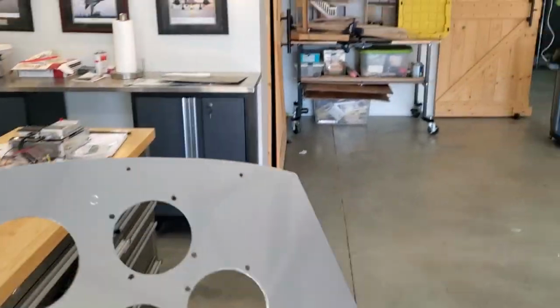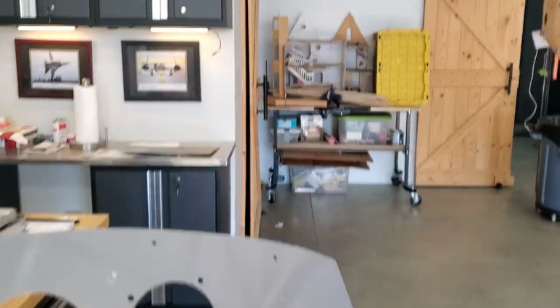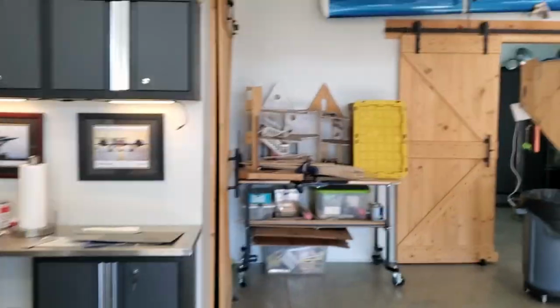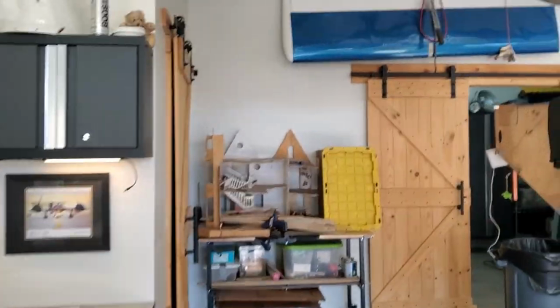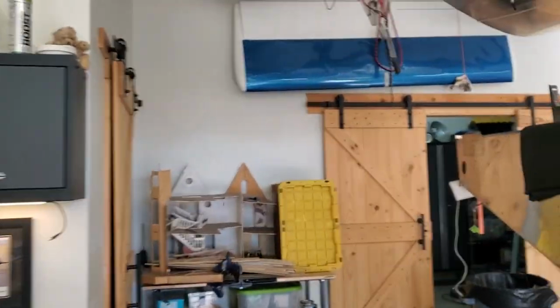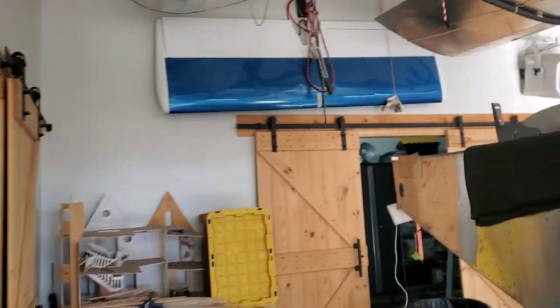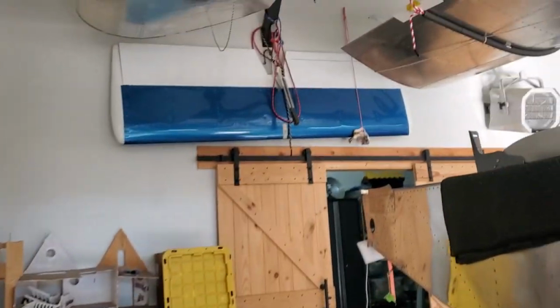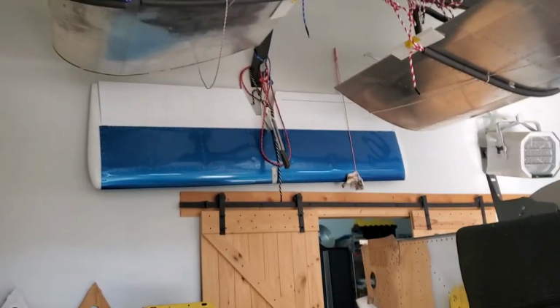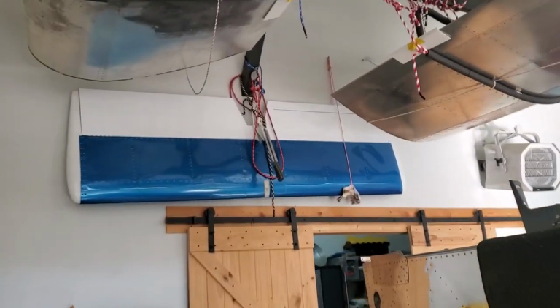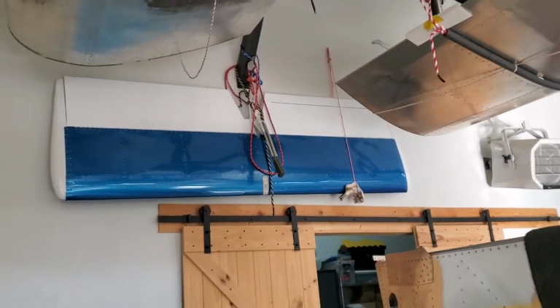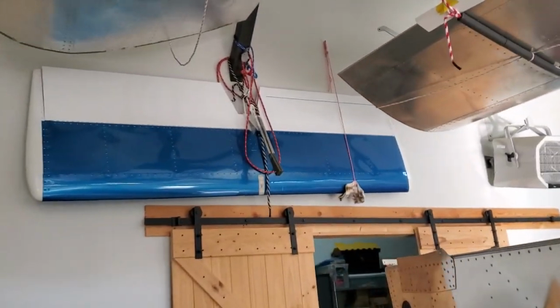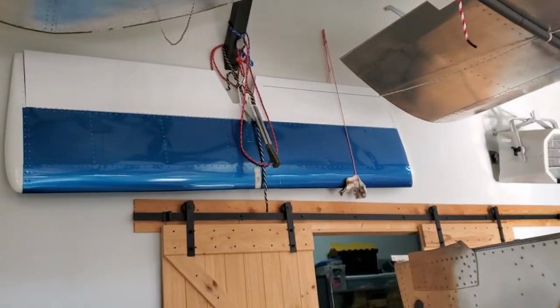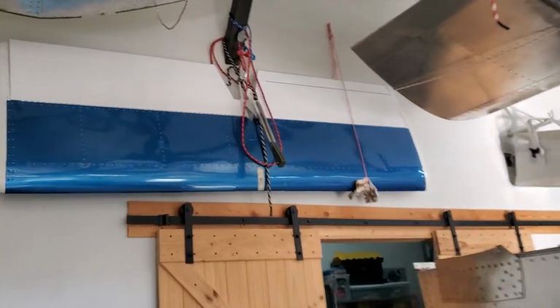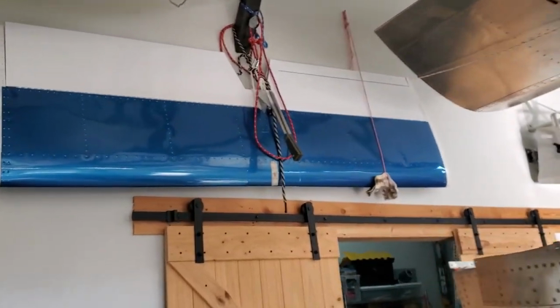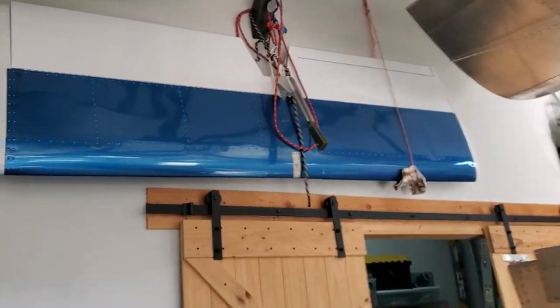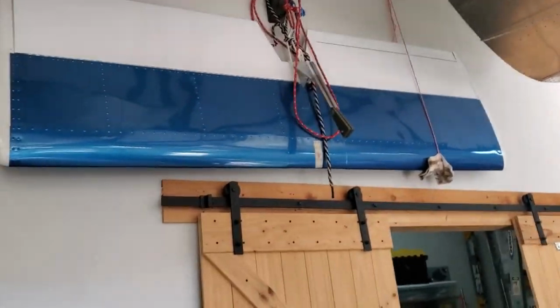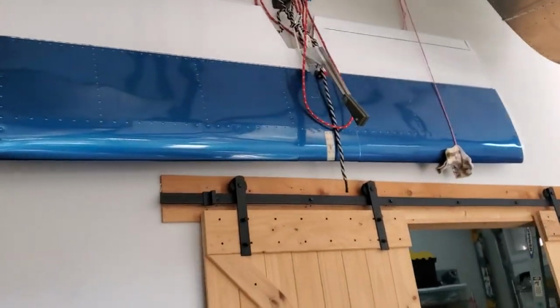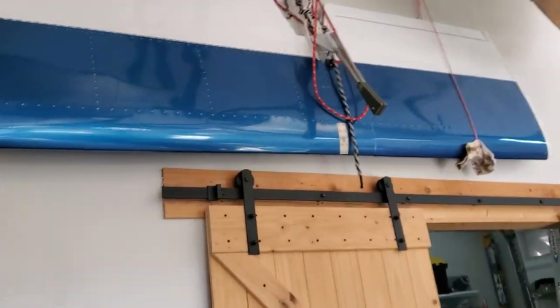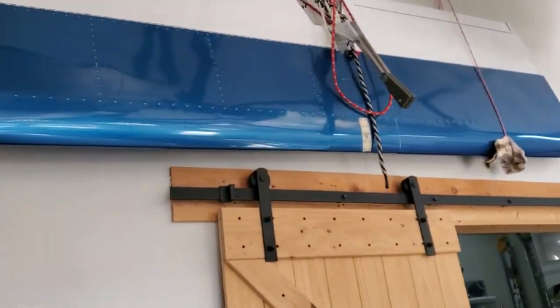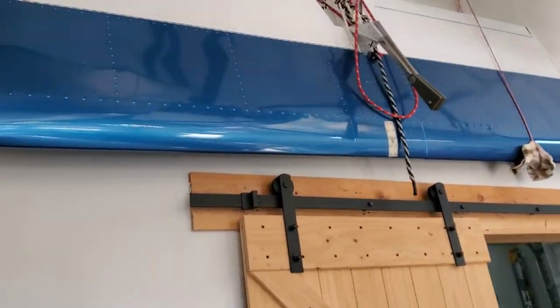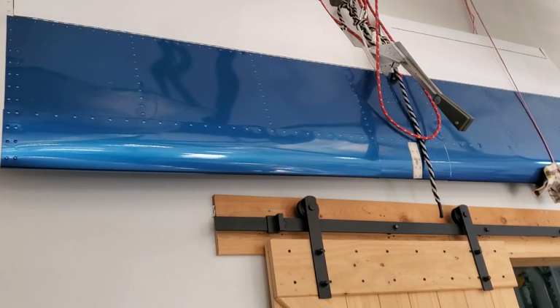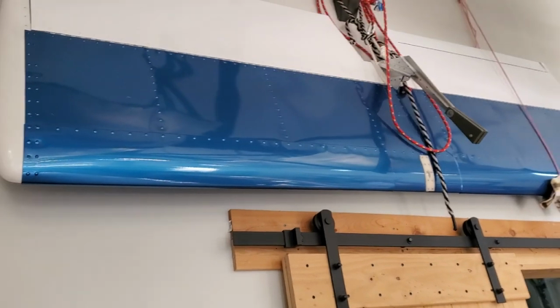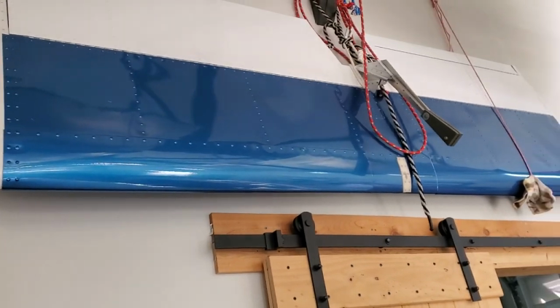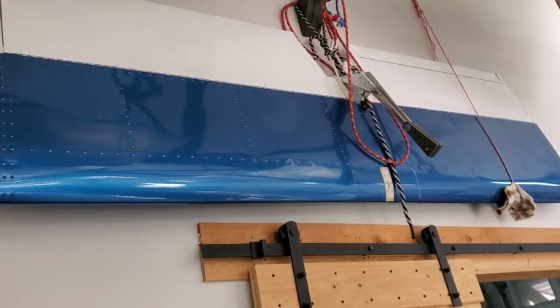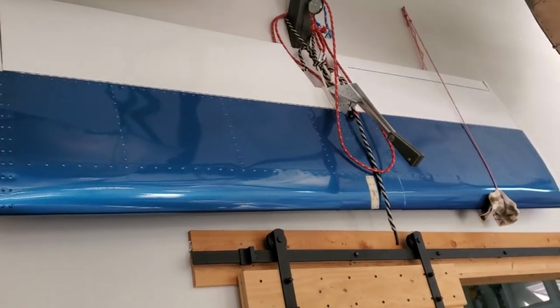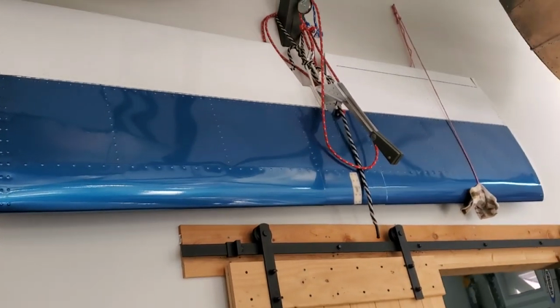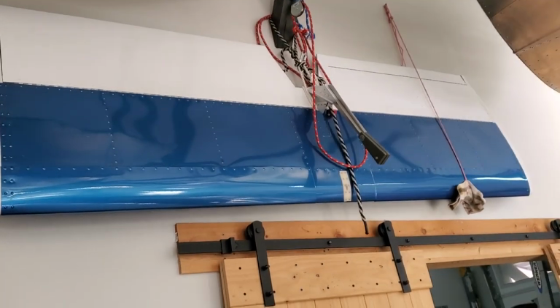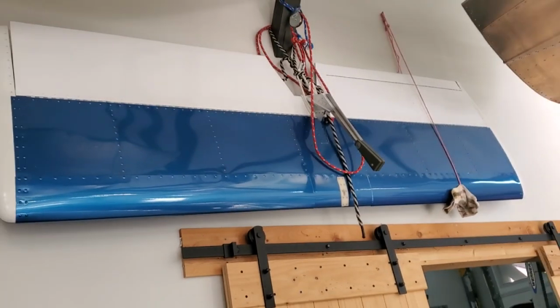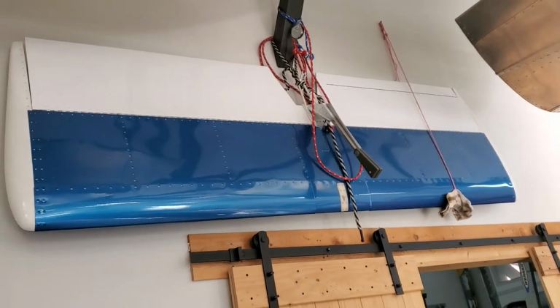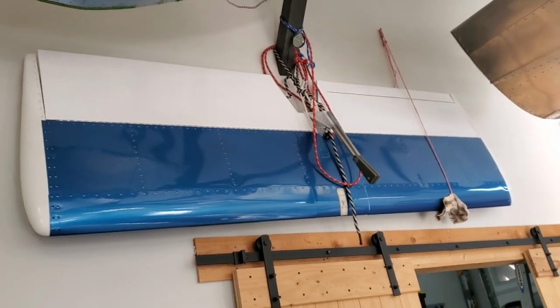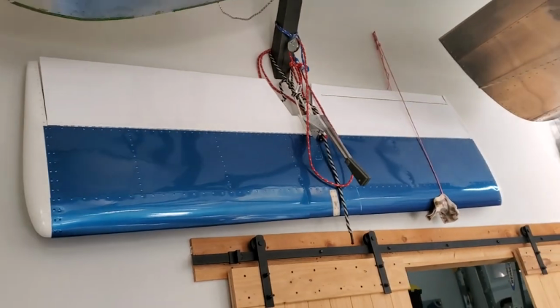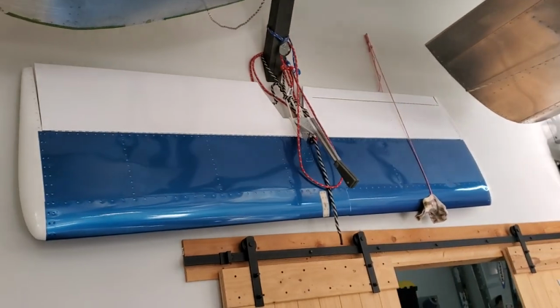This is the horizontal stabilizer — that's a metal flake blue with a standard white 3M 1080.